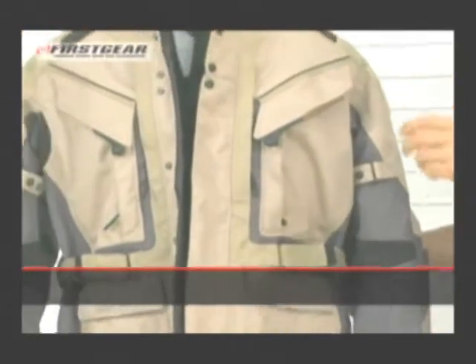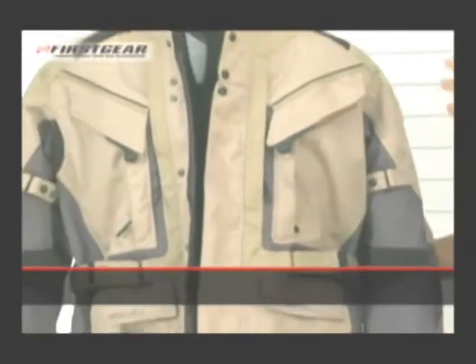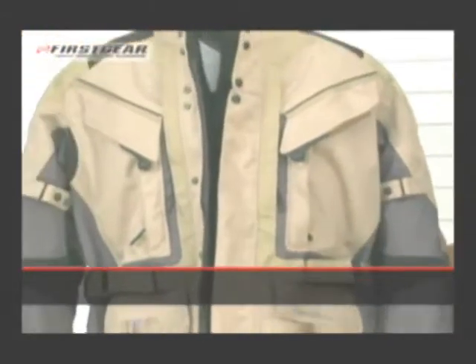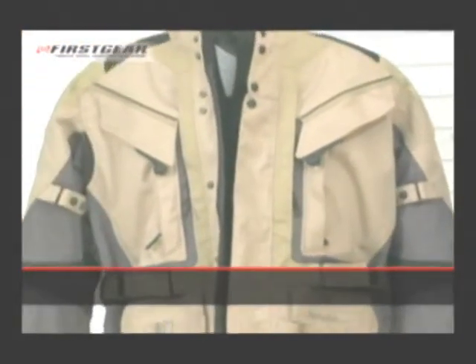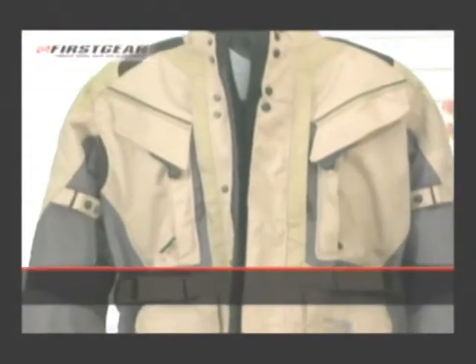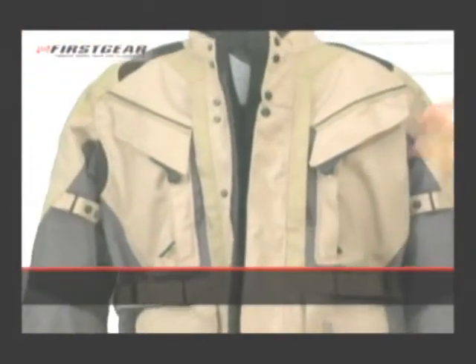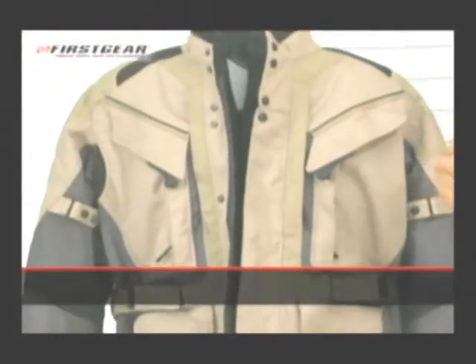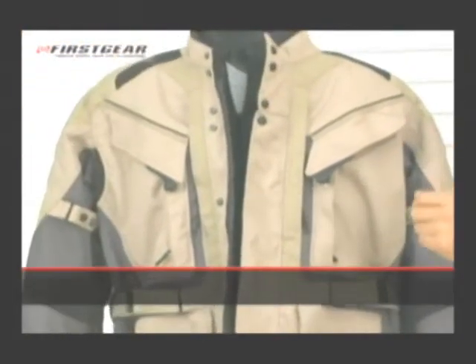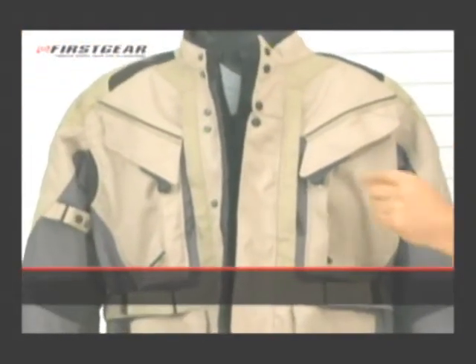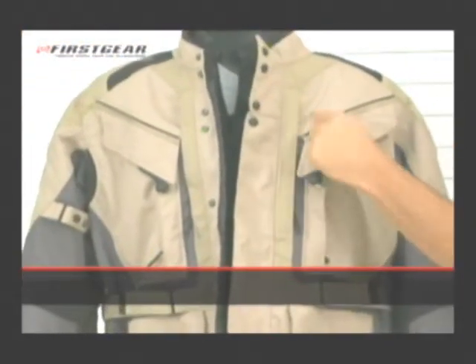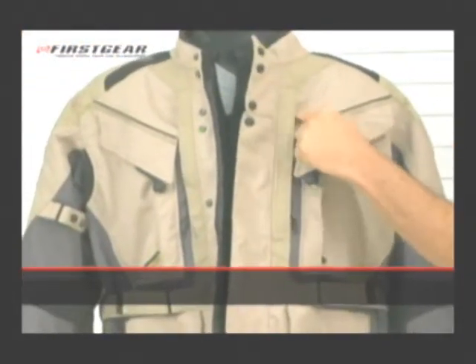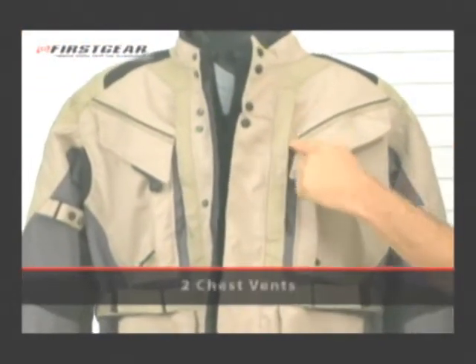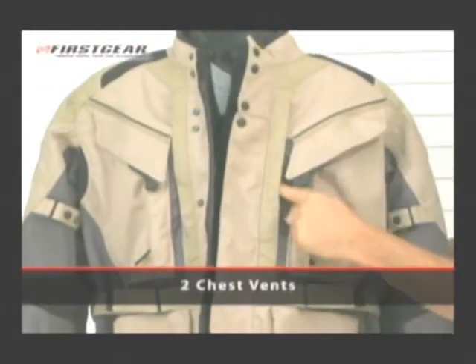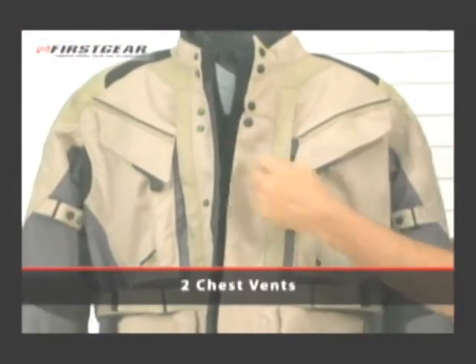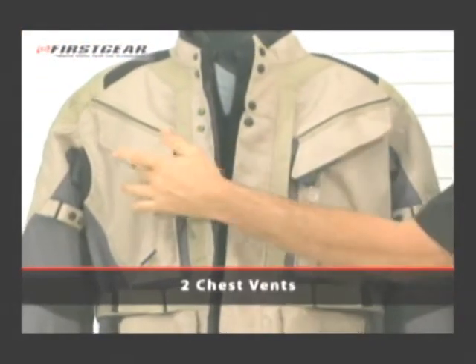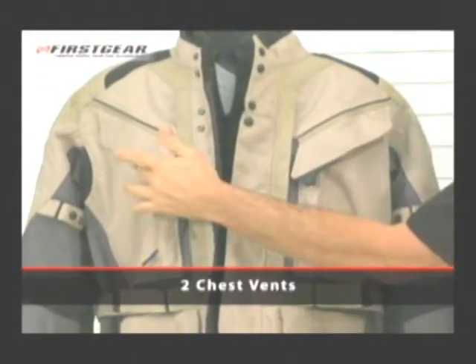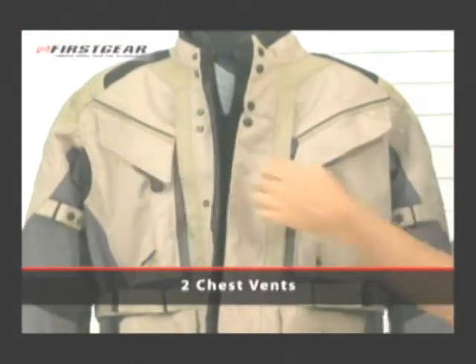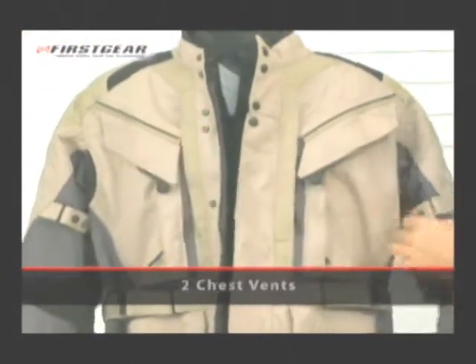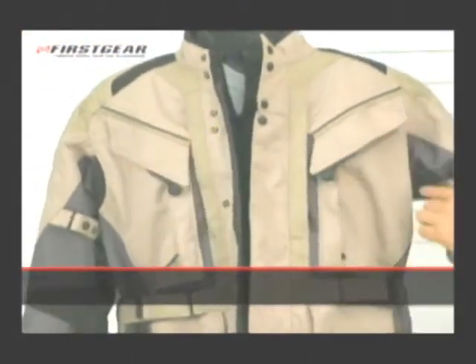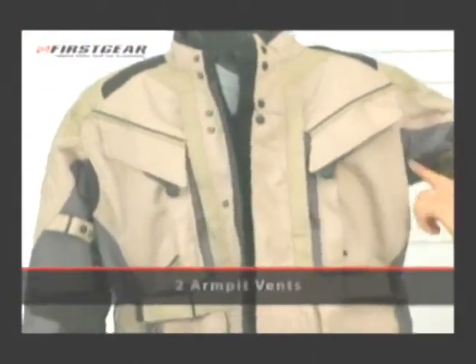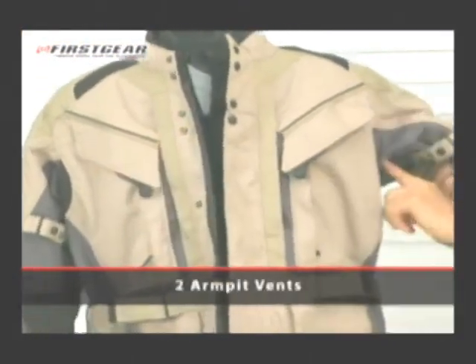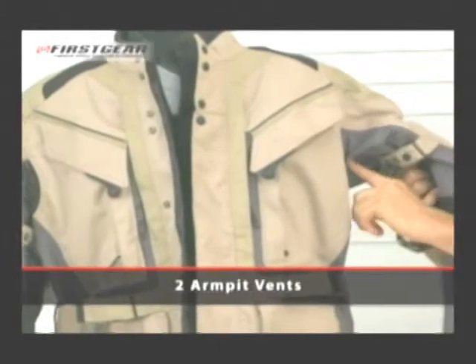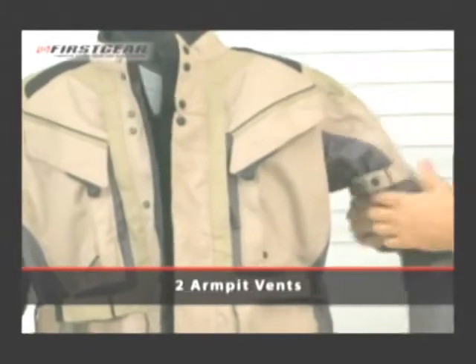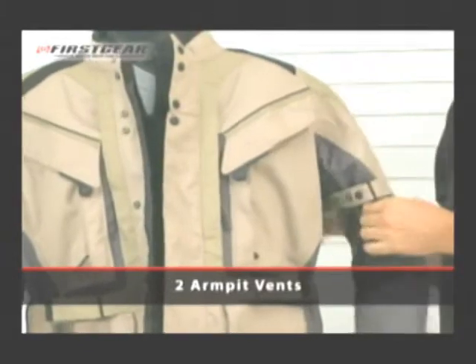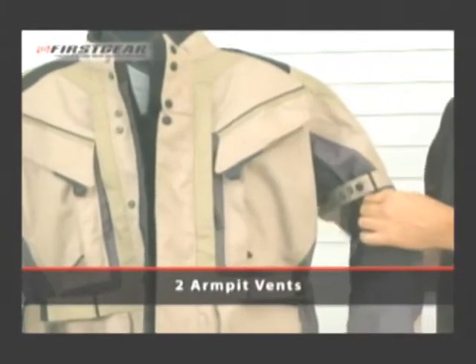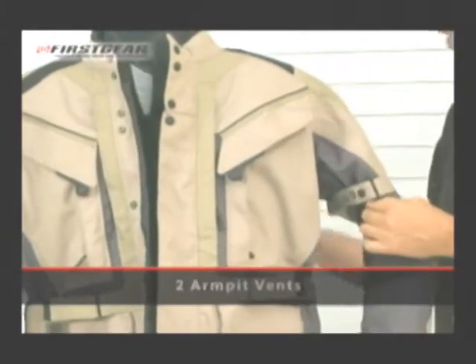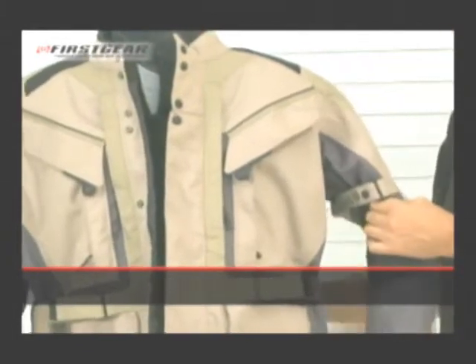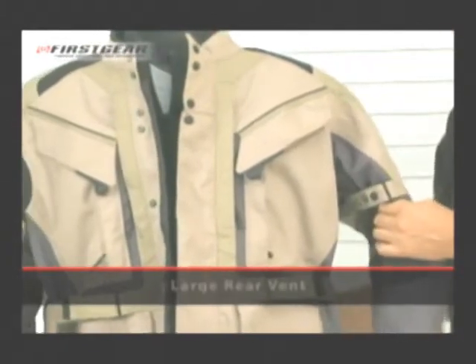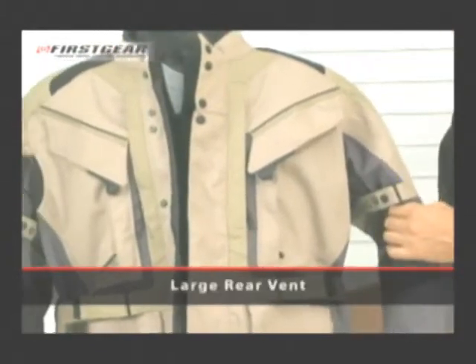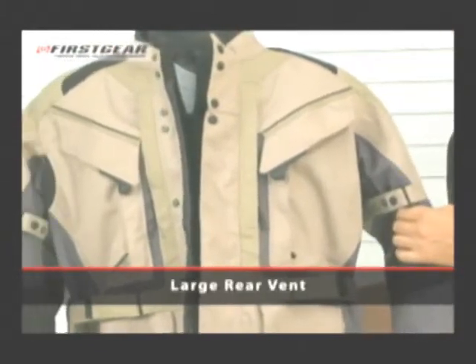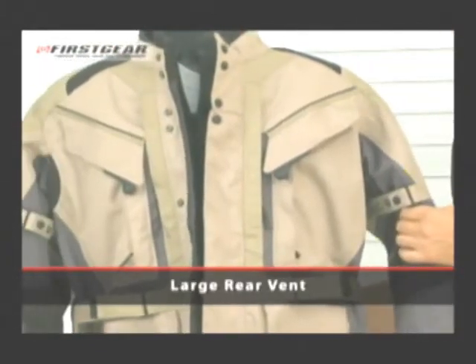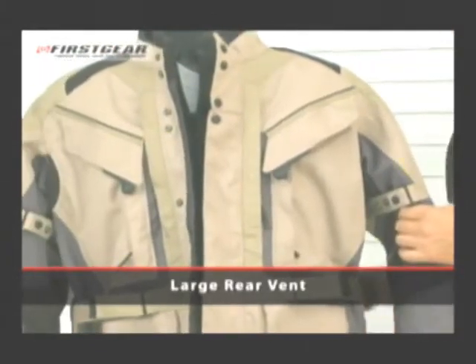The Kilimanjaro has five large vents: two chest vents, two pit vents, as well as a large back vent.